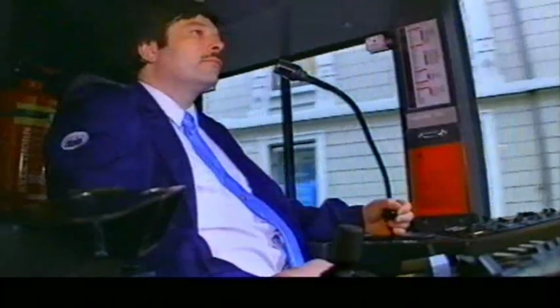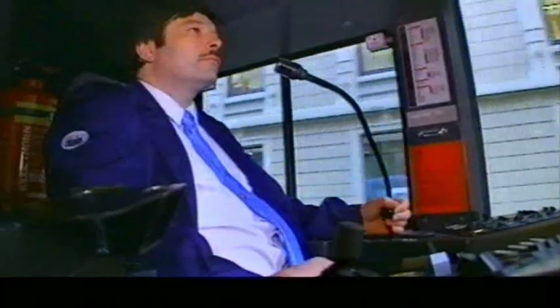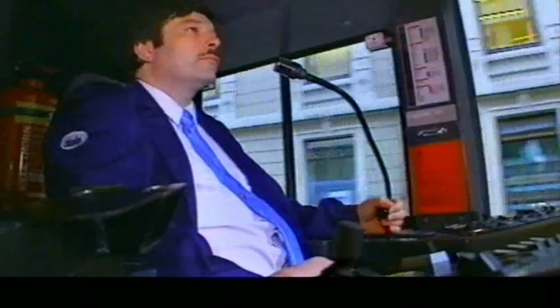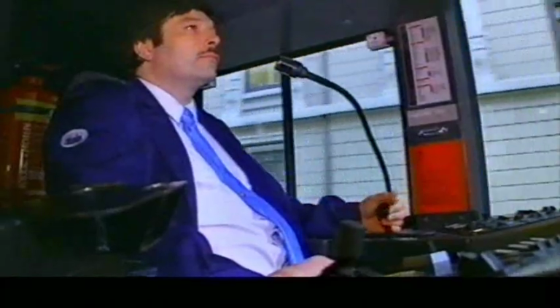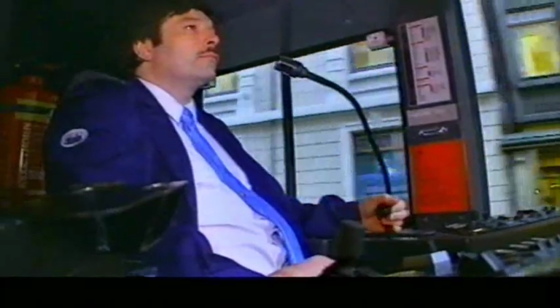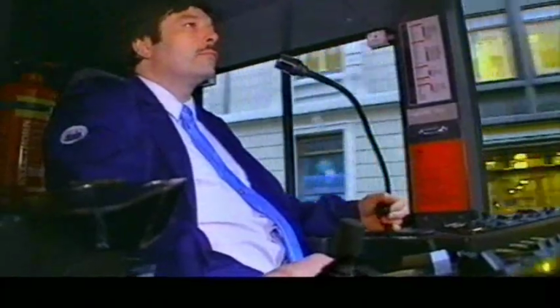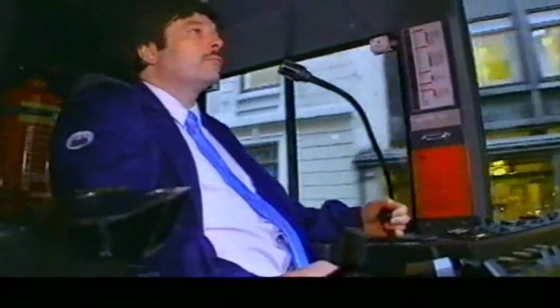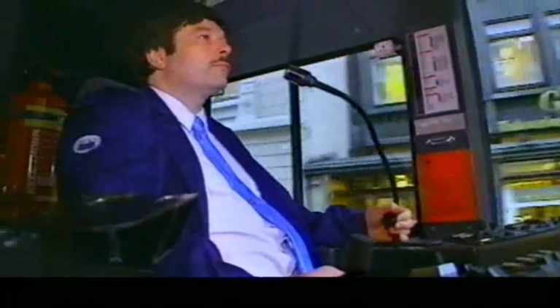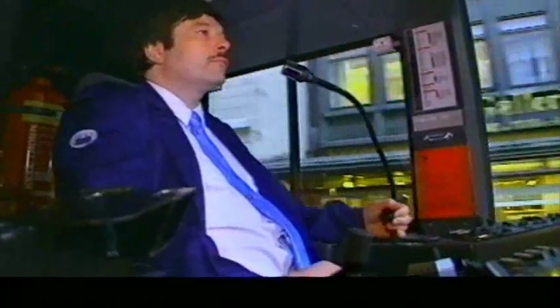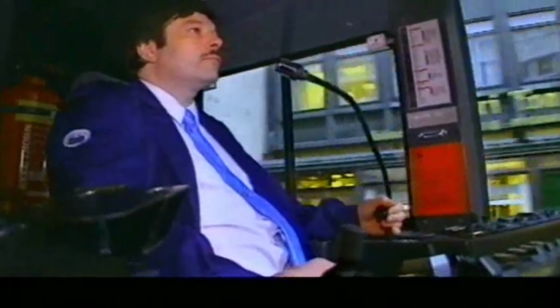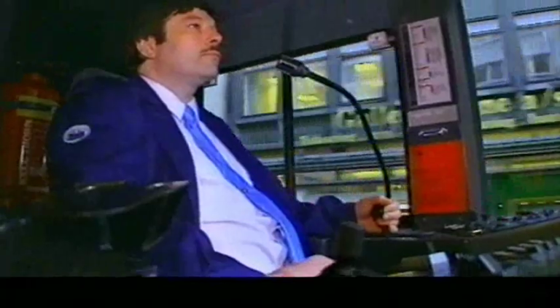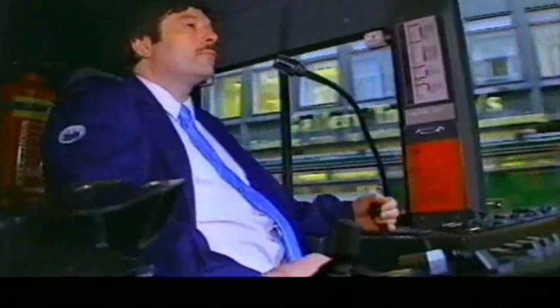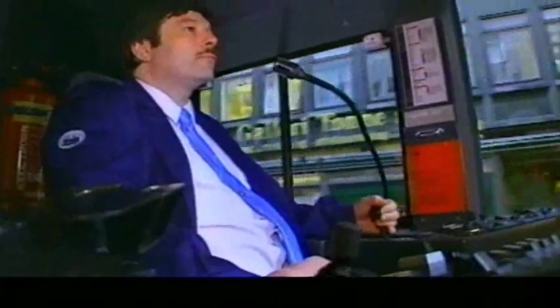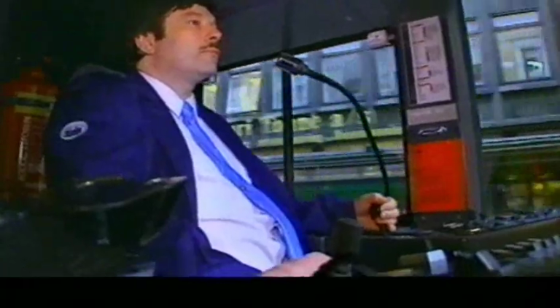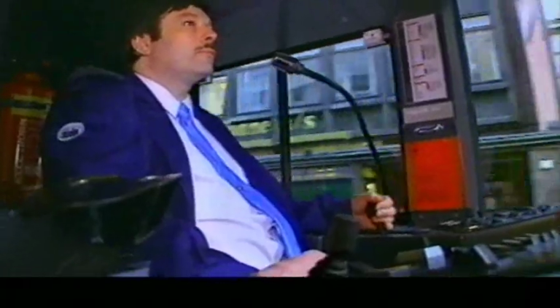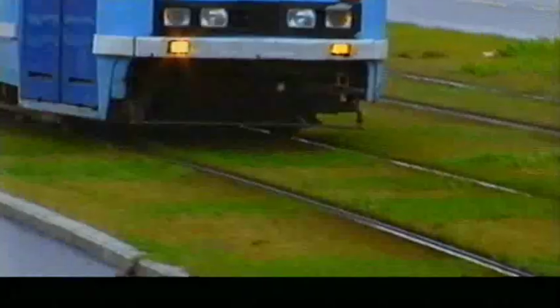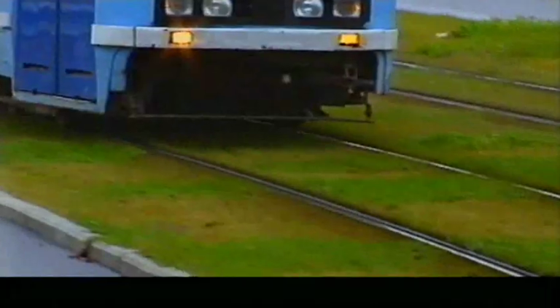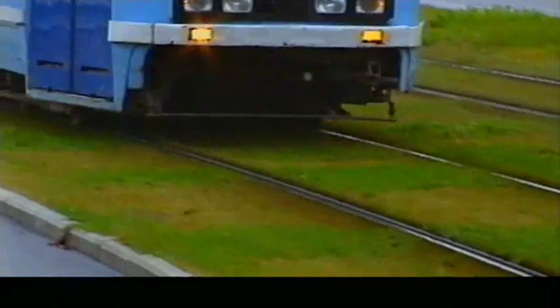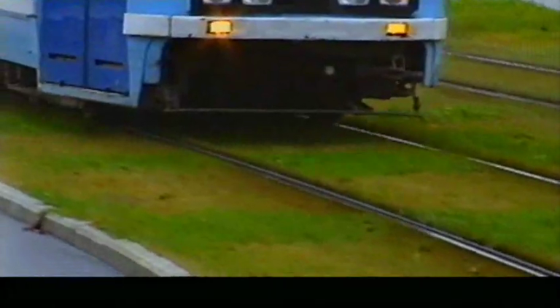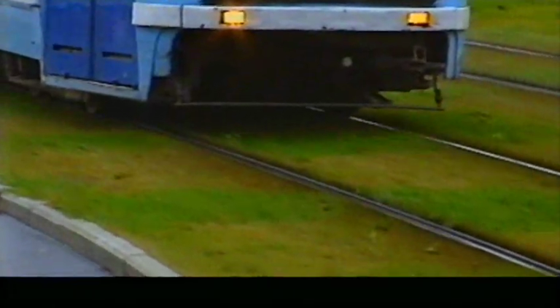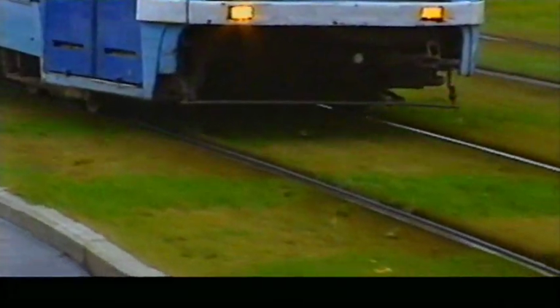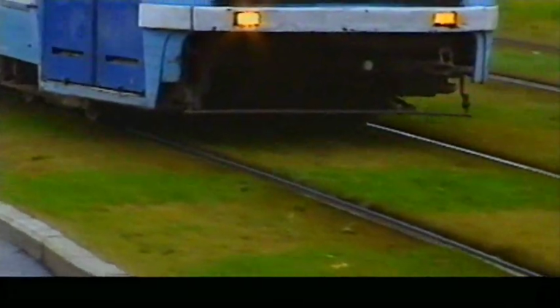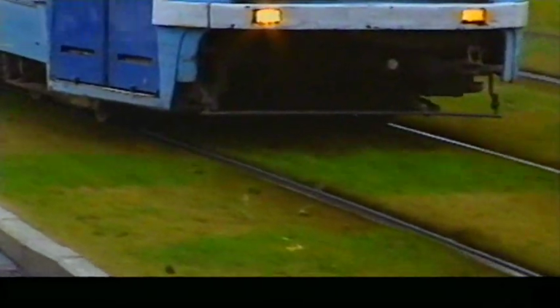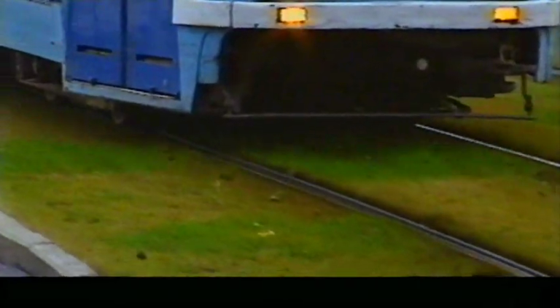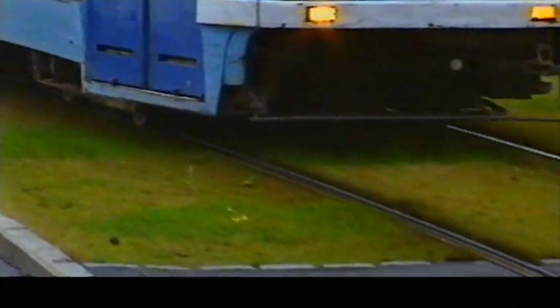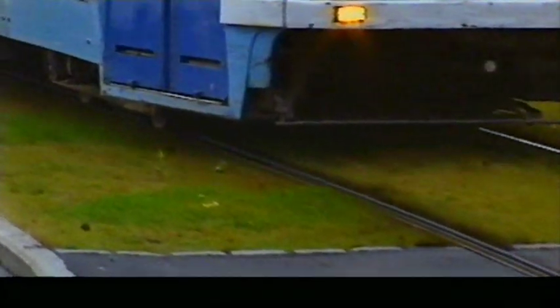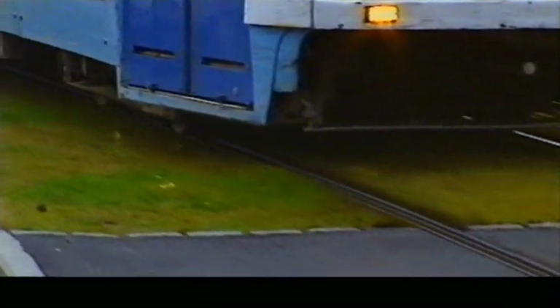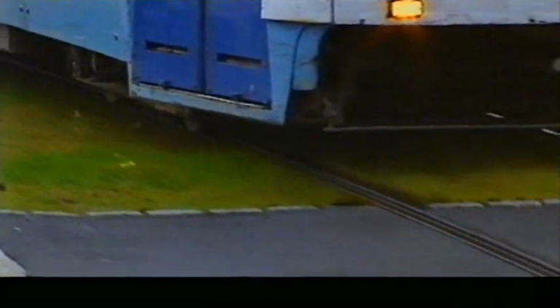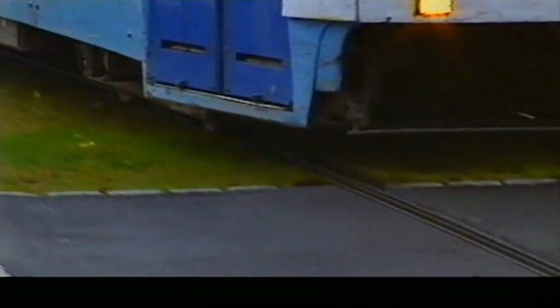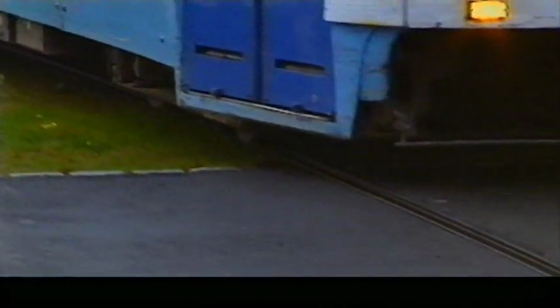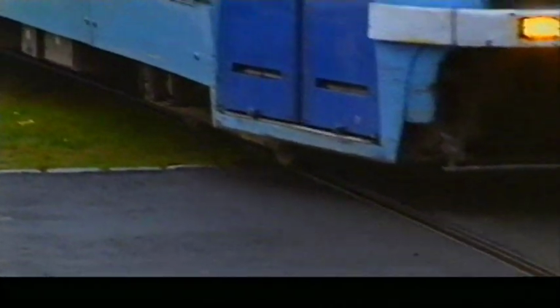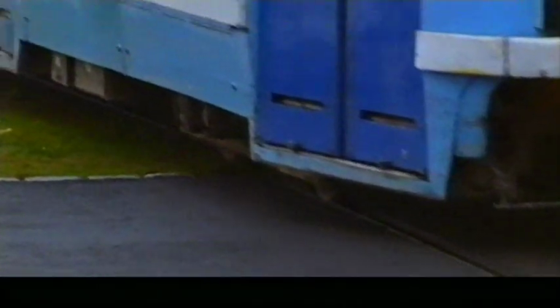Det er viktig at føreren leser skinnegangen riktig og tilpasser kjørestilen, ellers kan det gå riktig galt.